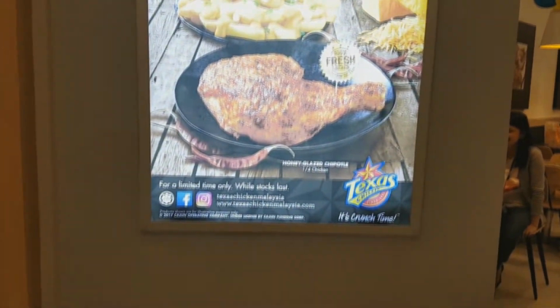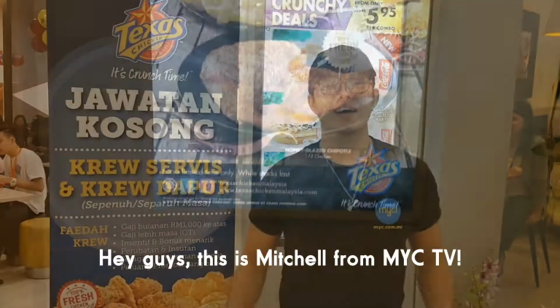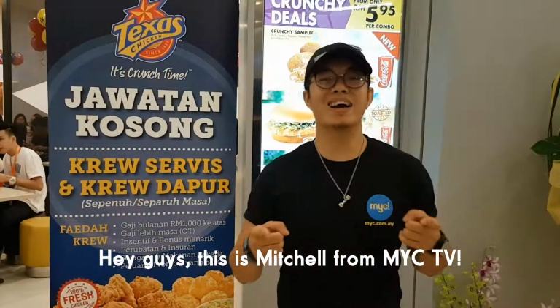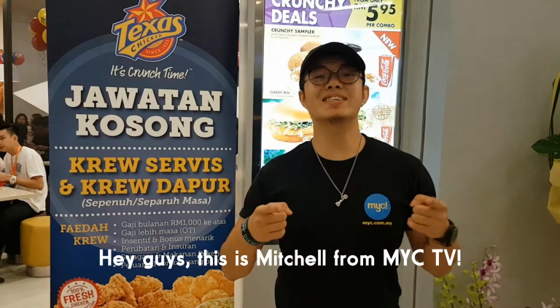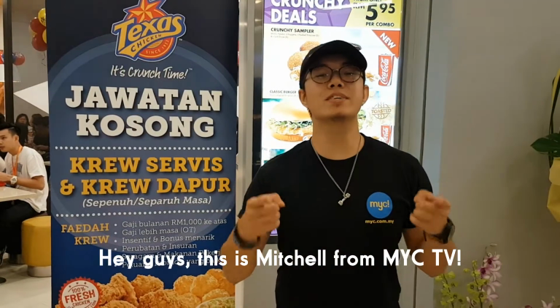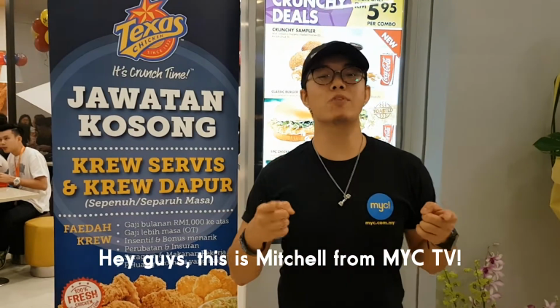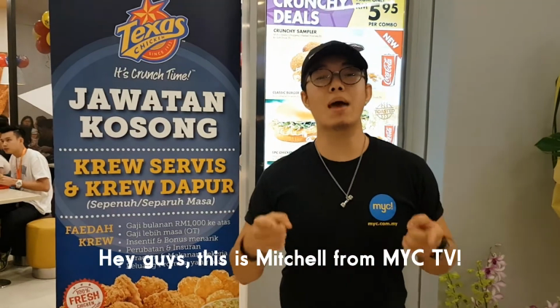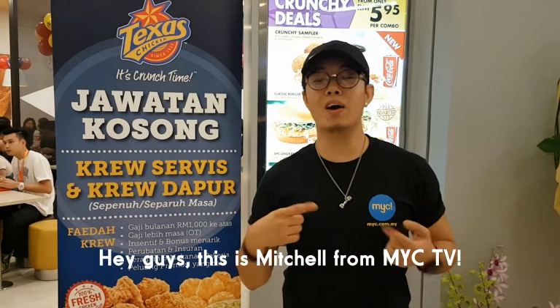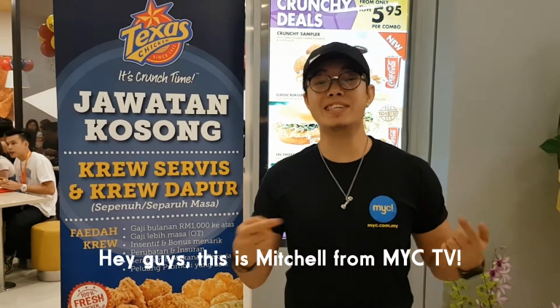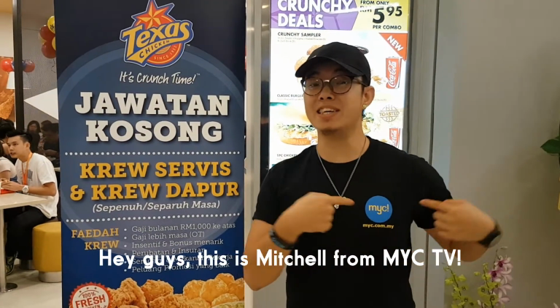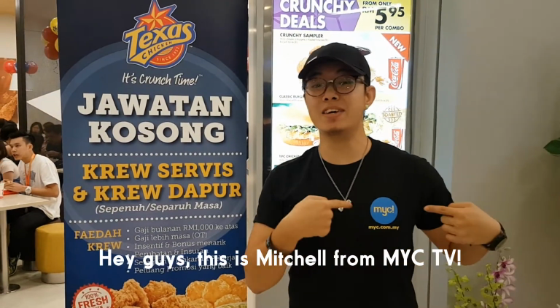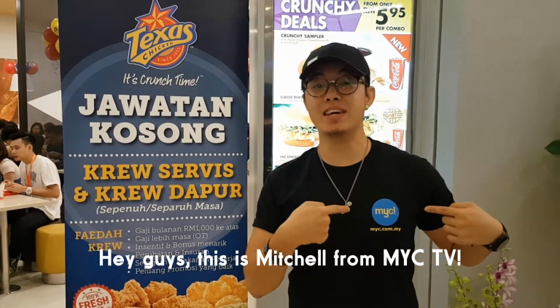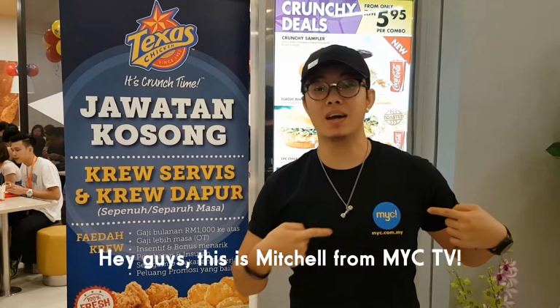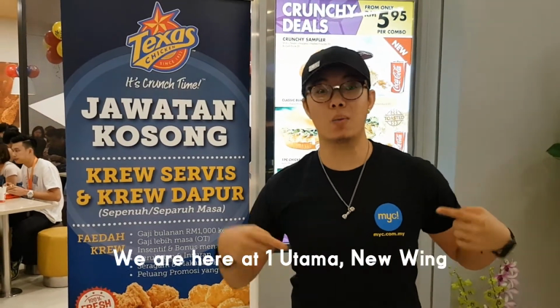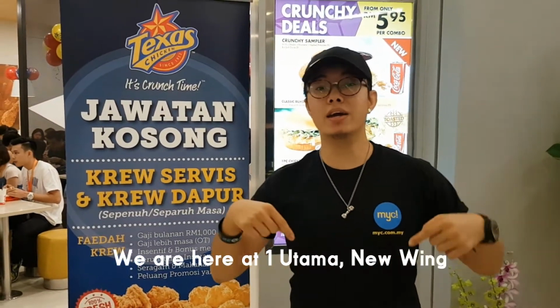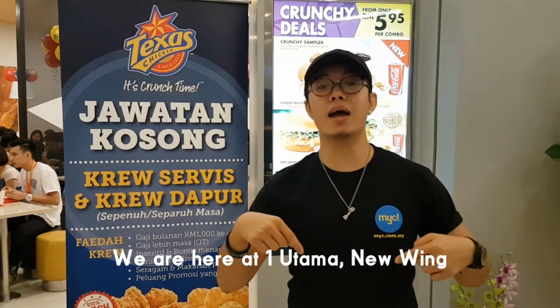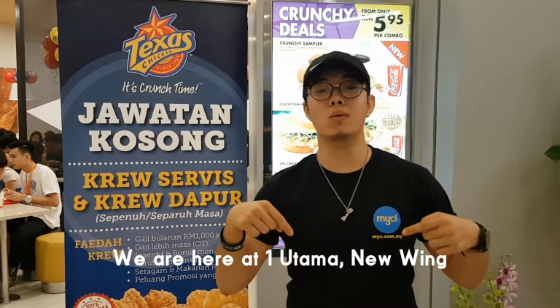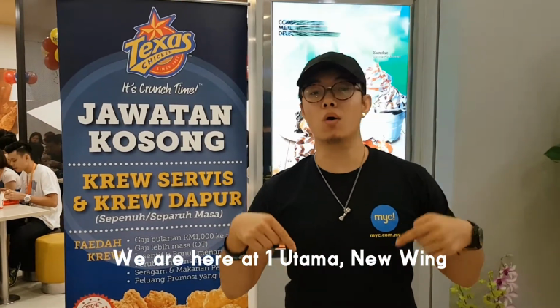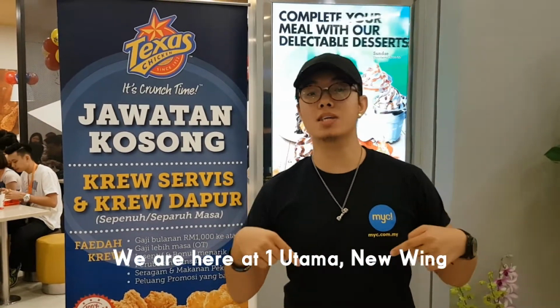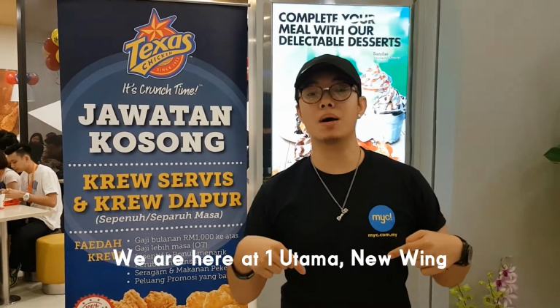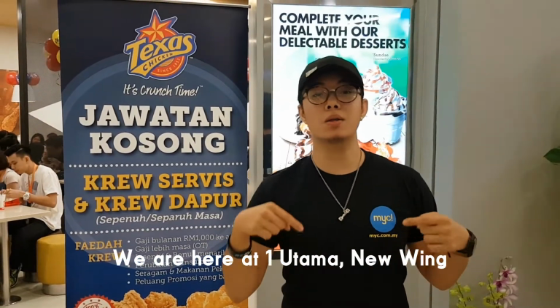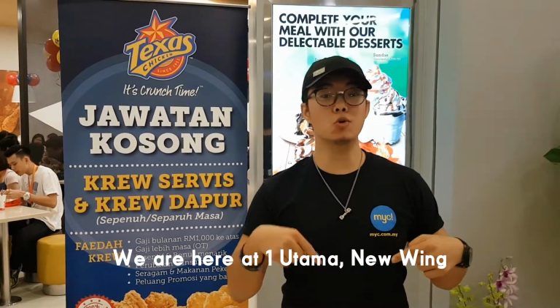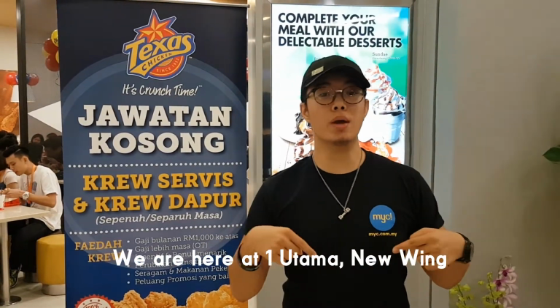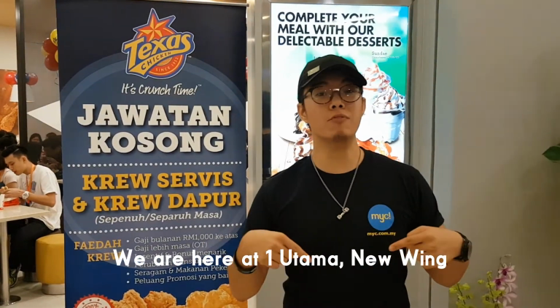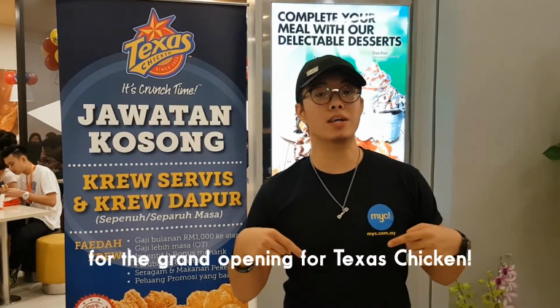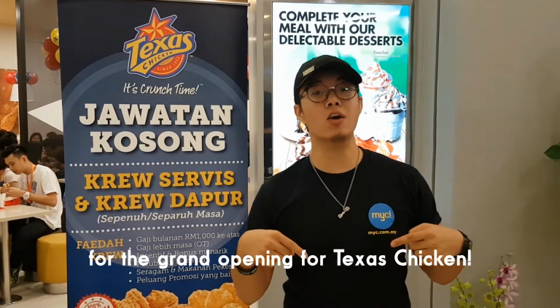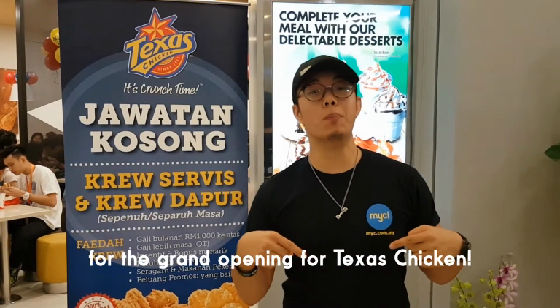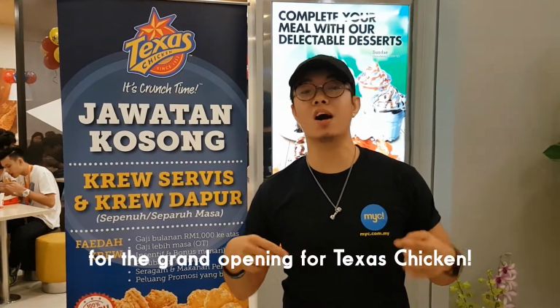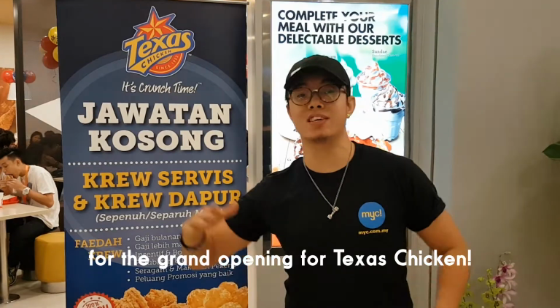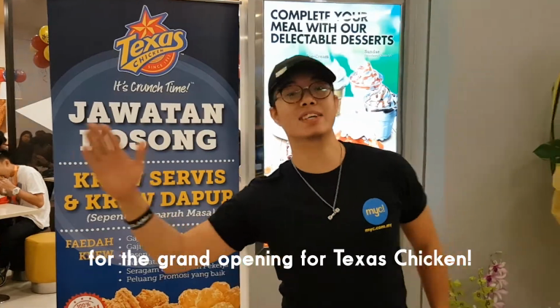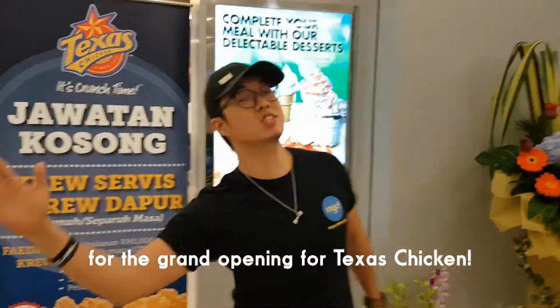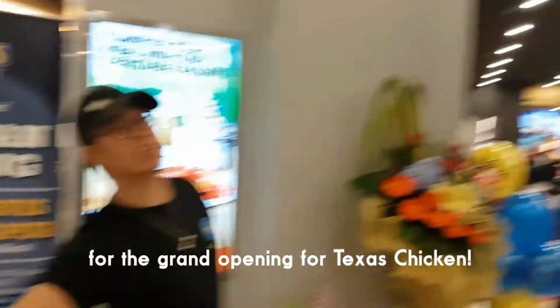Hey guys, this is Richard from MYZ TV. We are here at Wonotama New Wing for the Grand Opening of the Nexus Chicken.